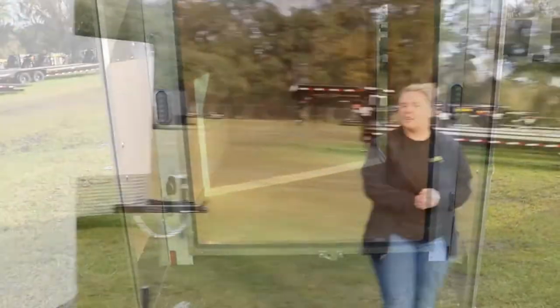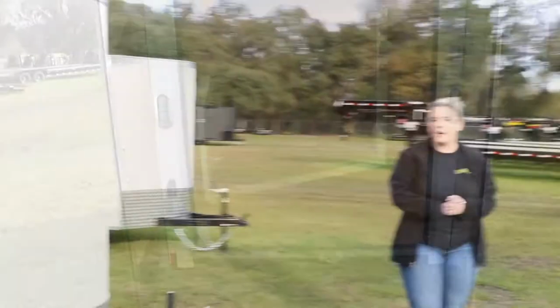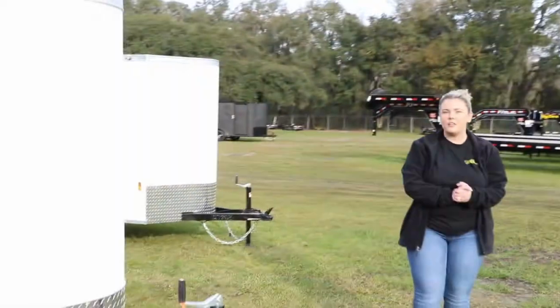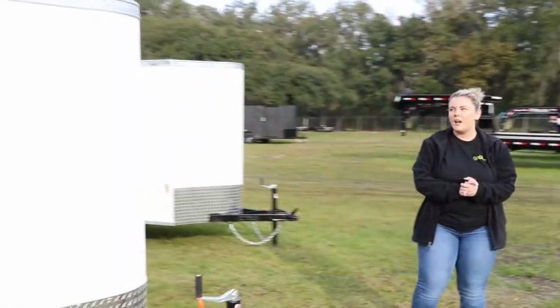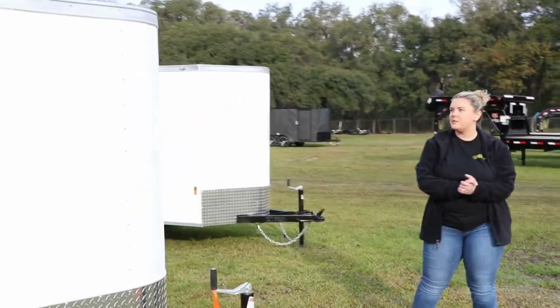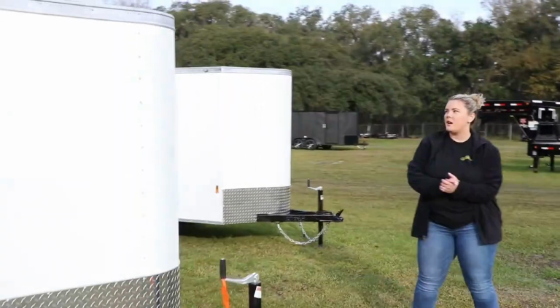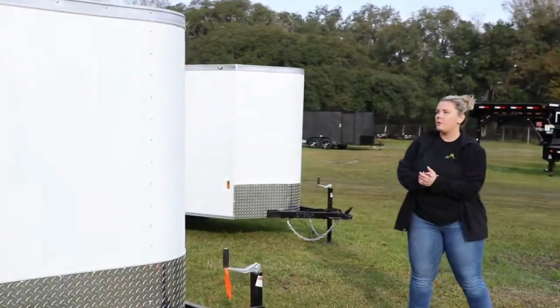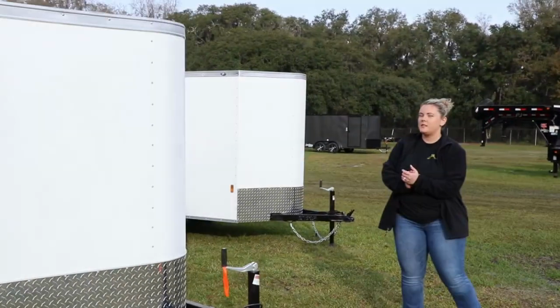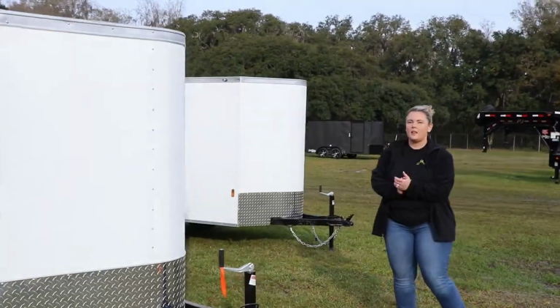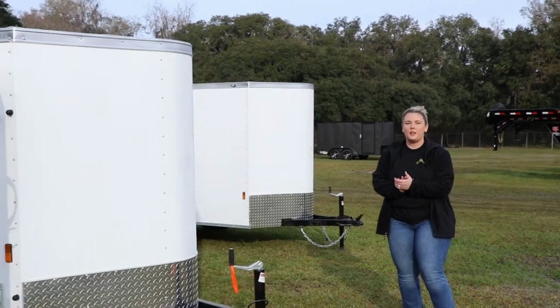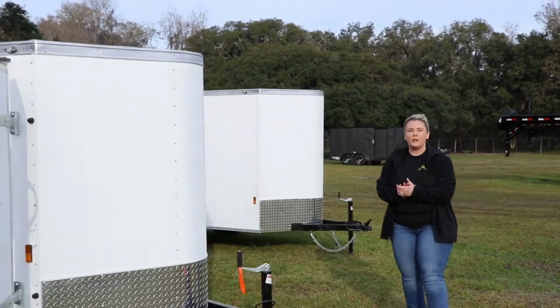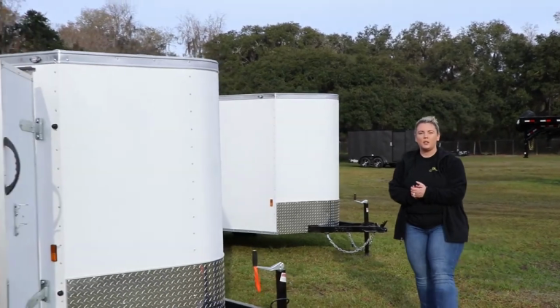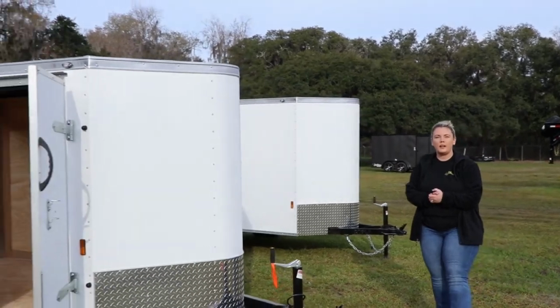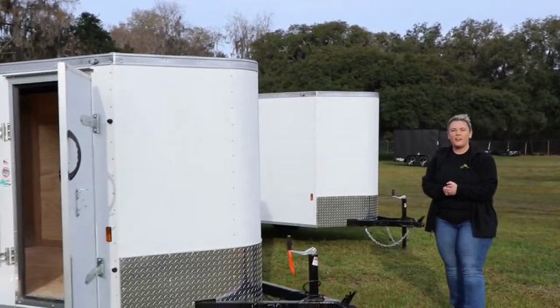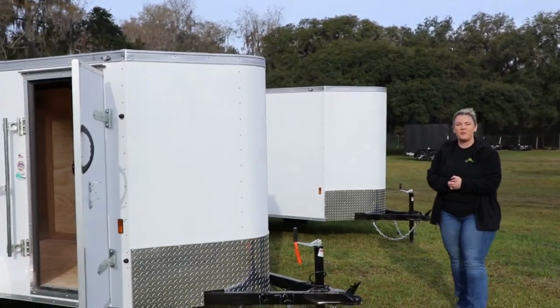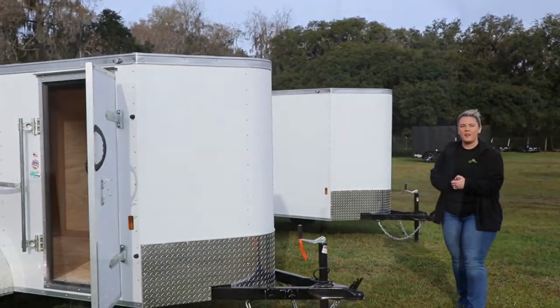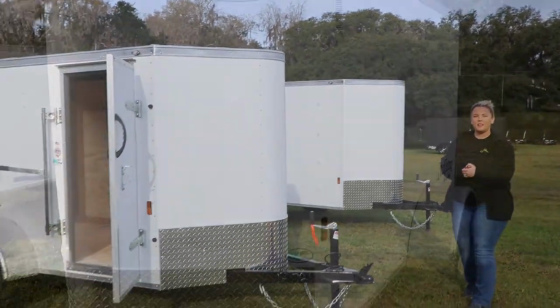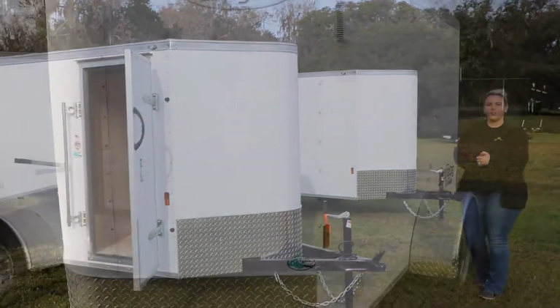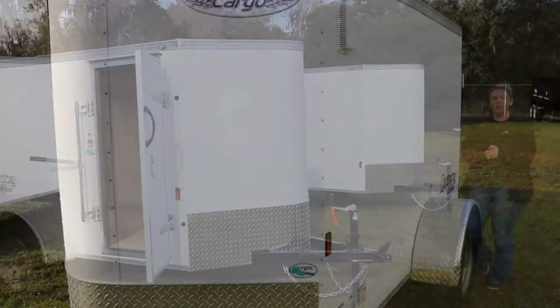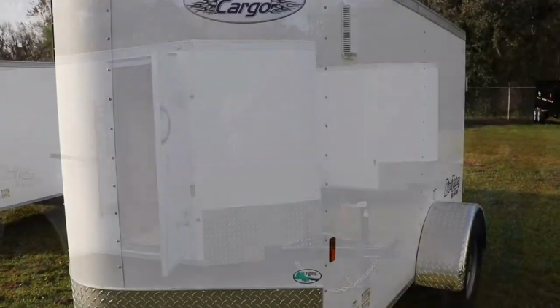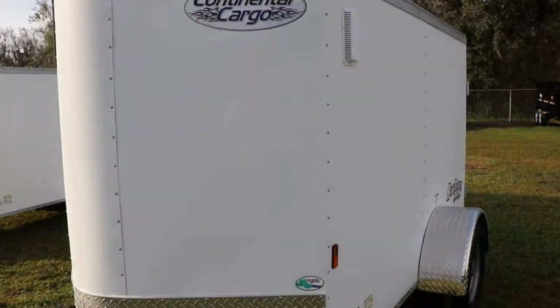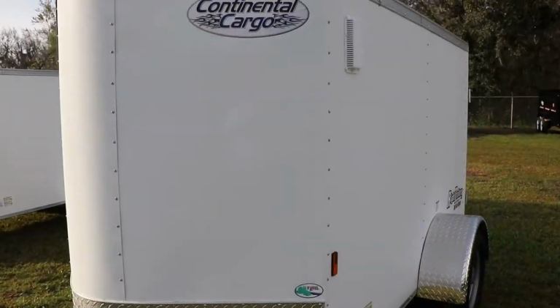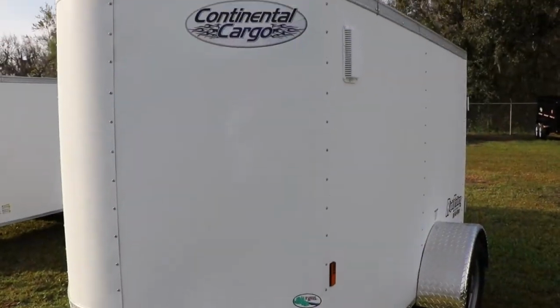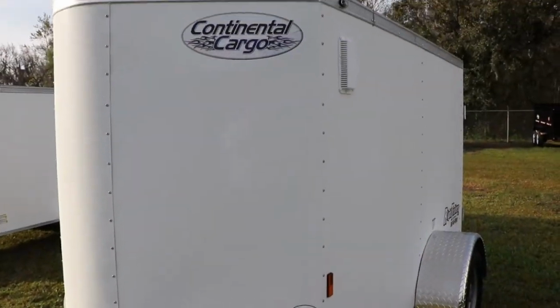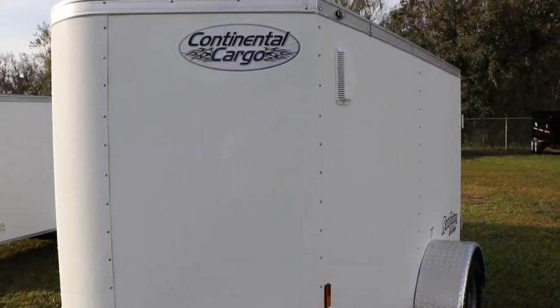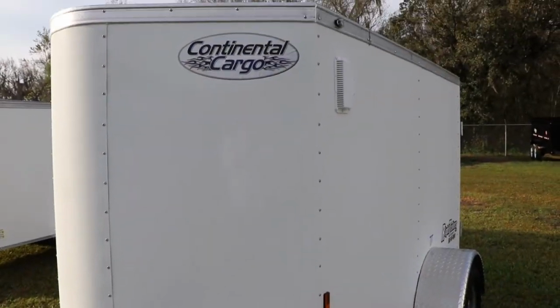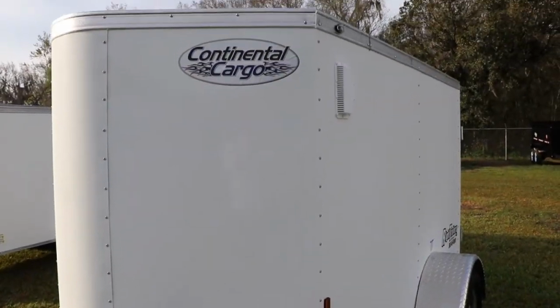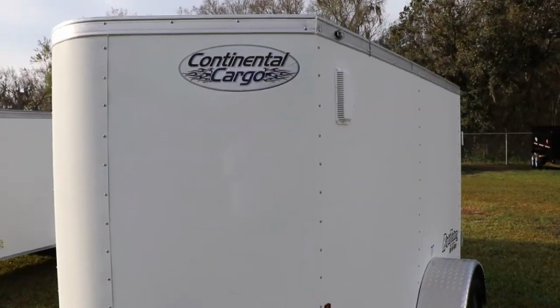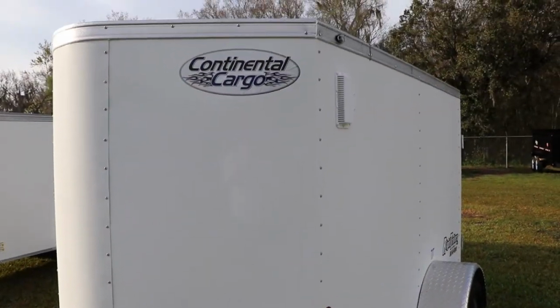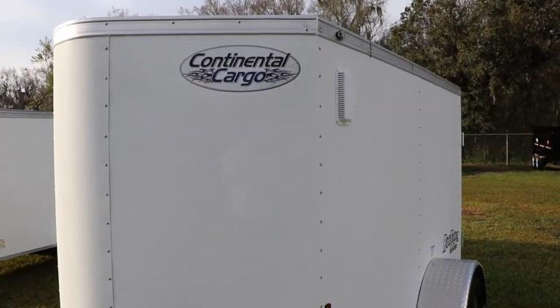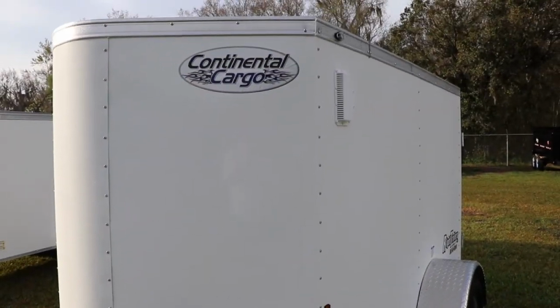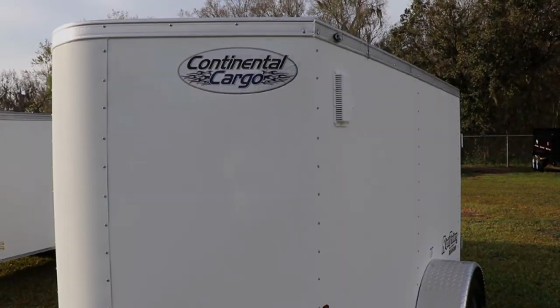And there you have it guys. That was a quick look at a 5x8 enclosed Continental Cargo. Thanks for watching.